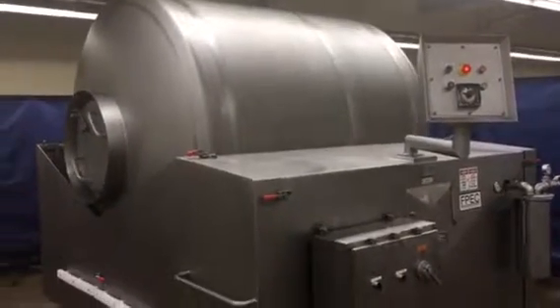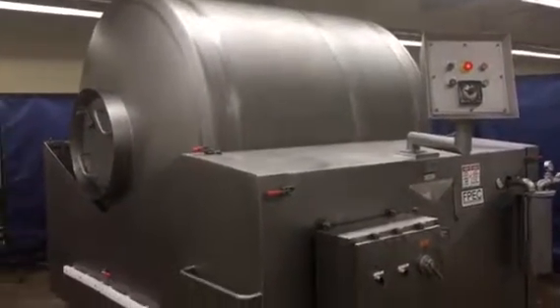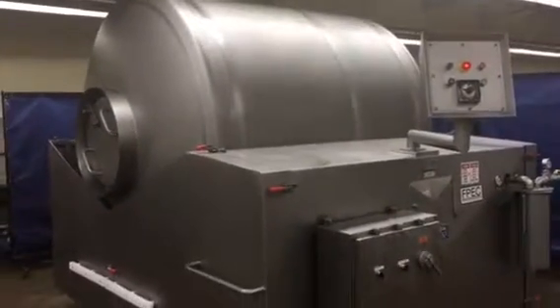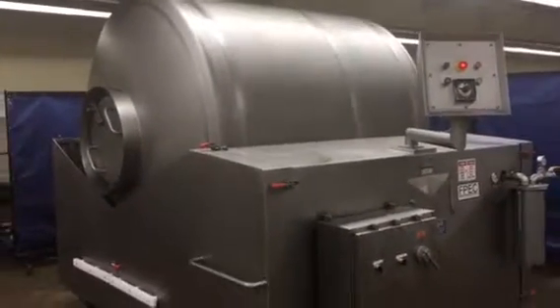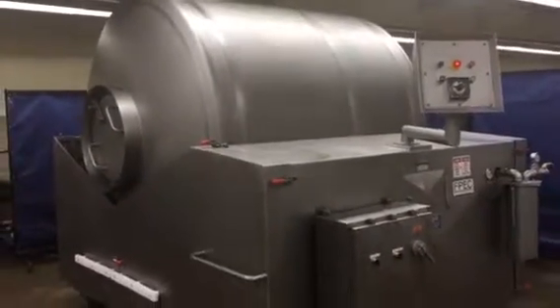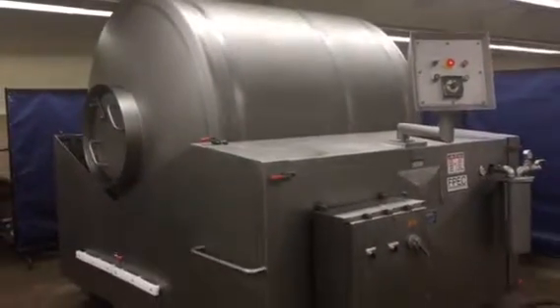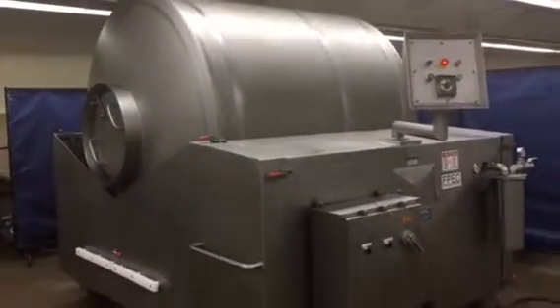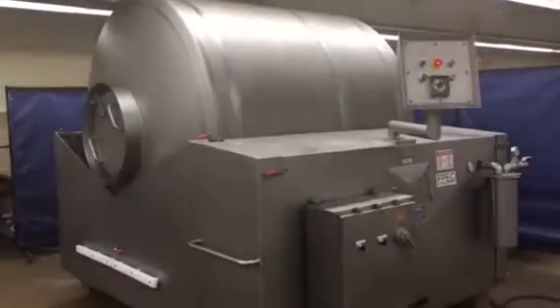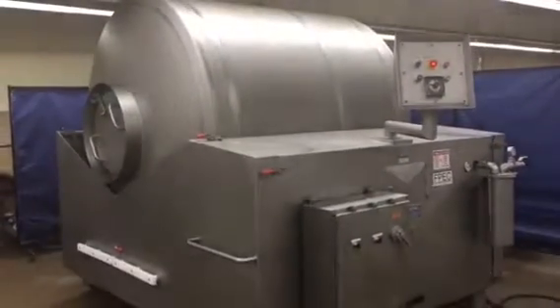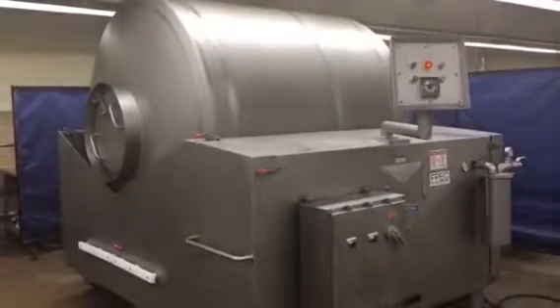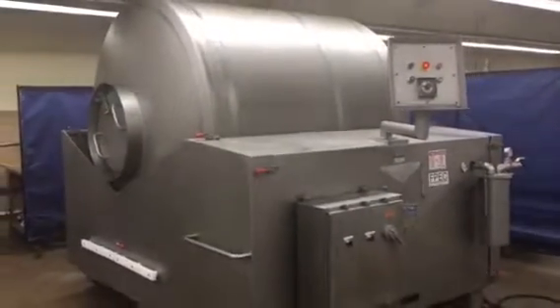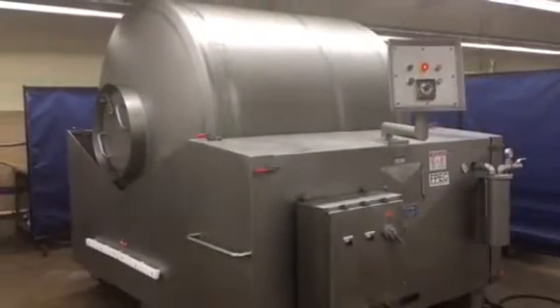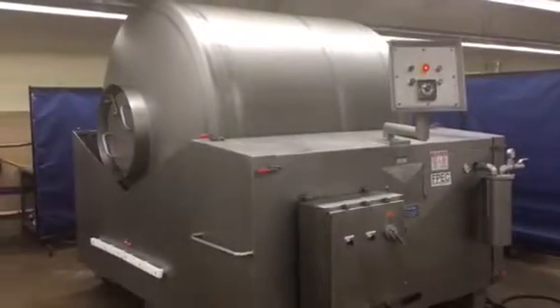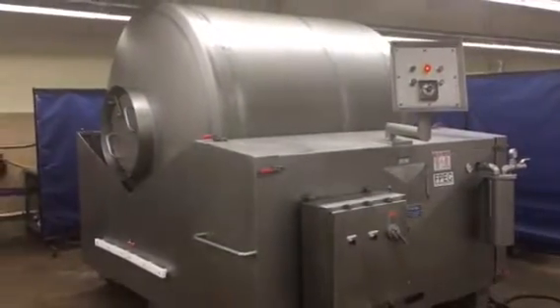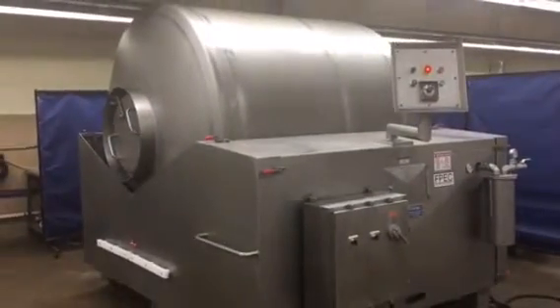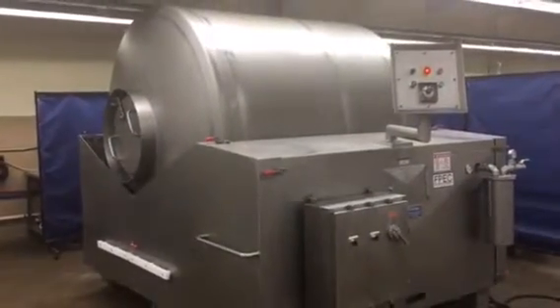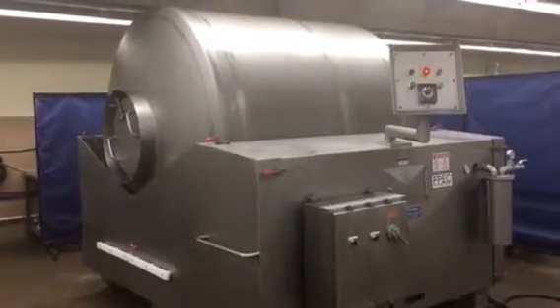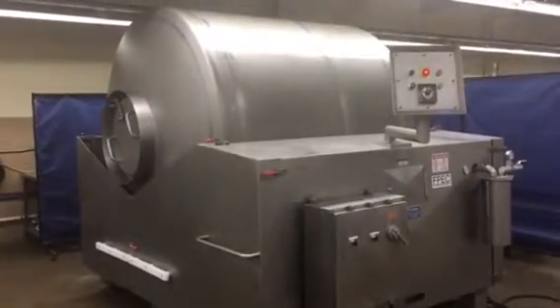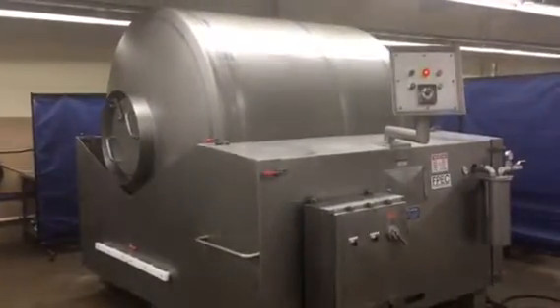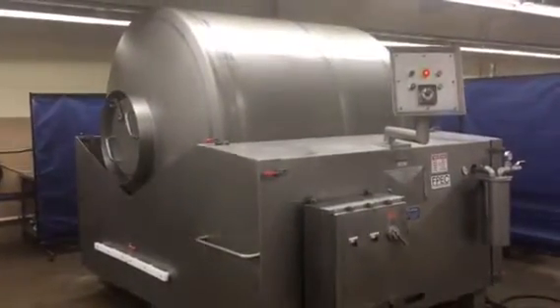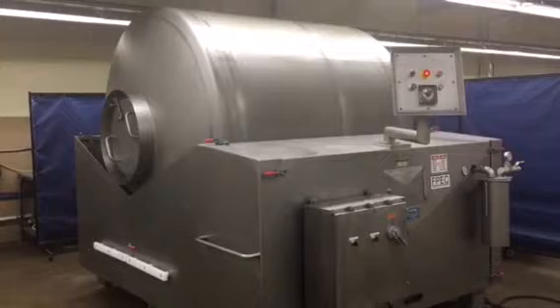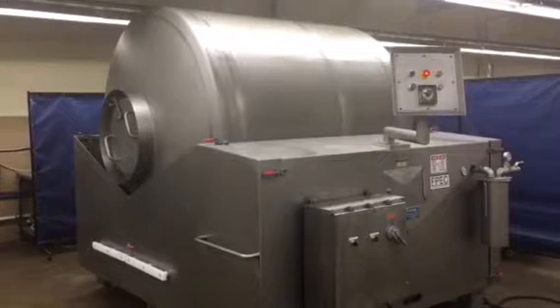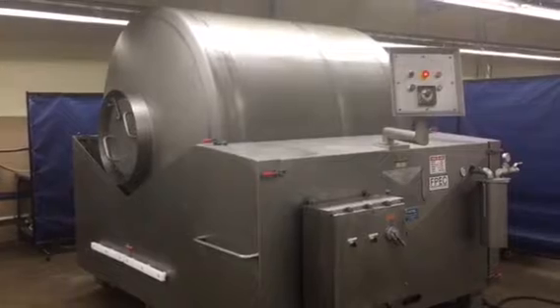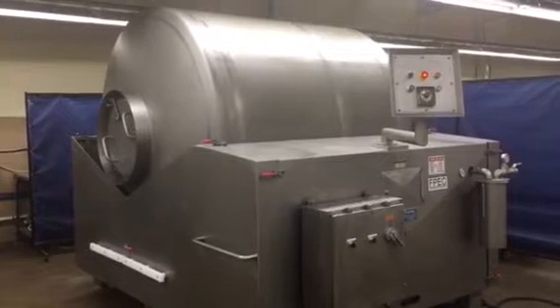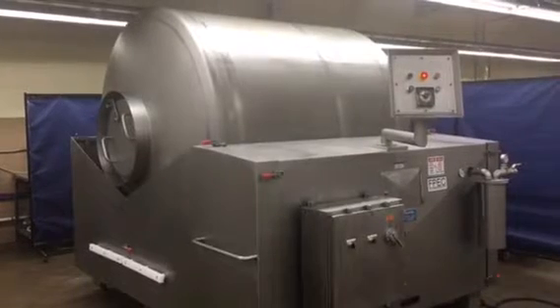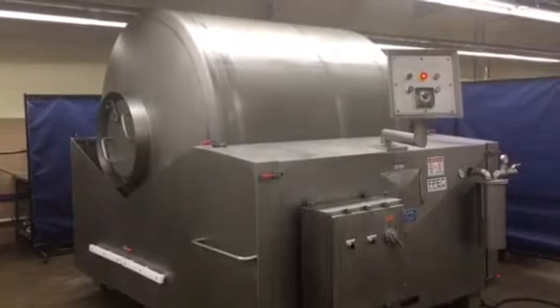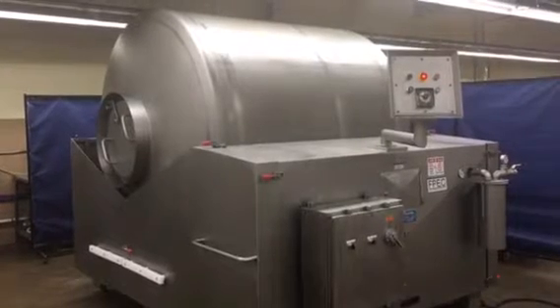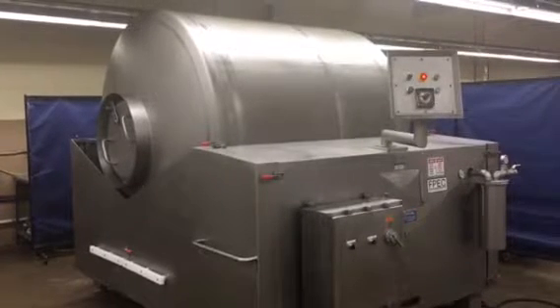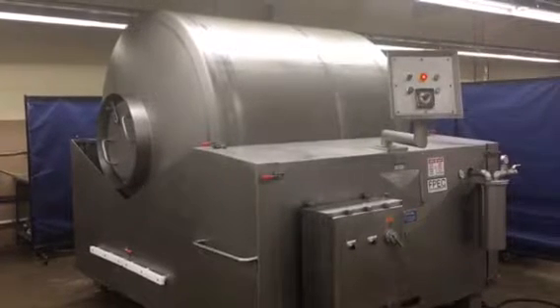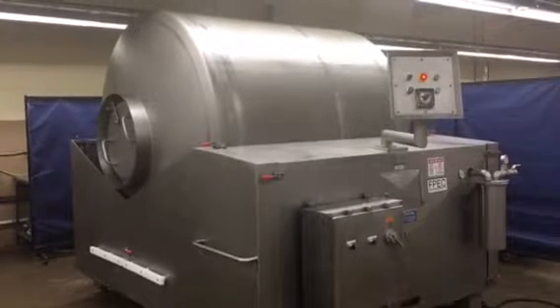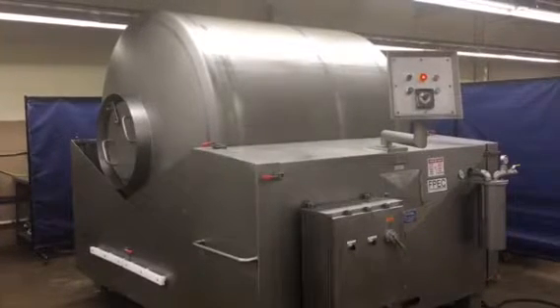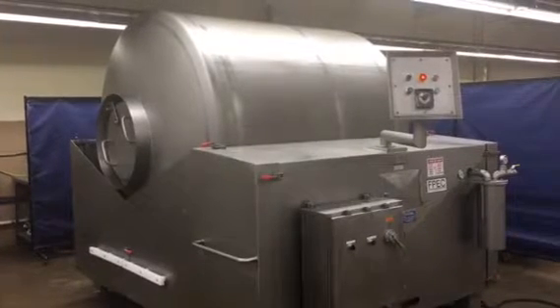And there you have it, everything's ready to go. It does have a brand new vacuum pump on it as well.